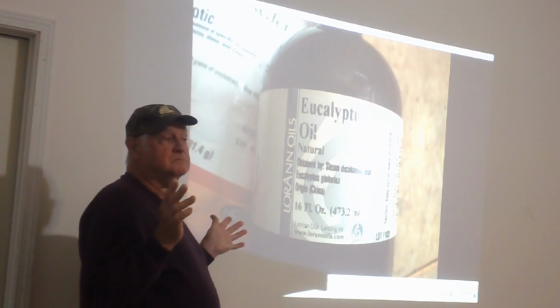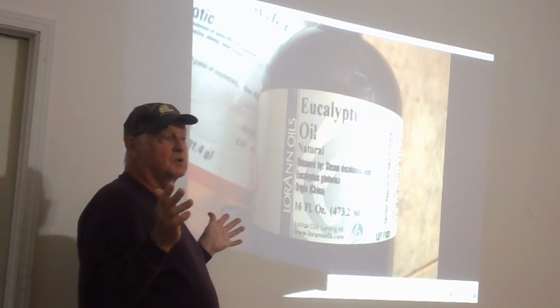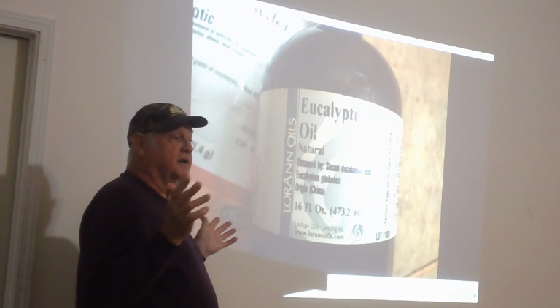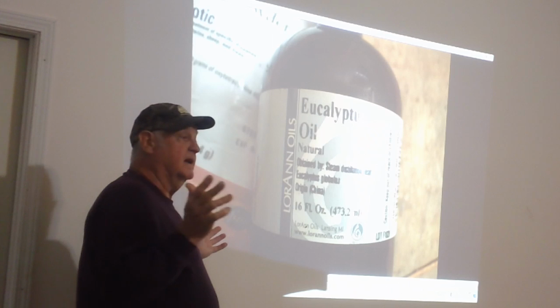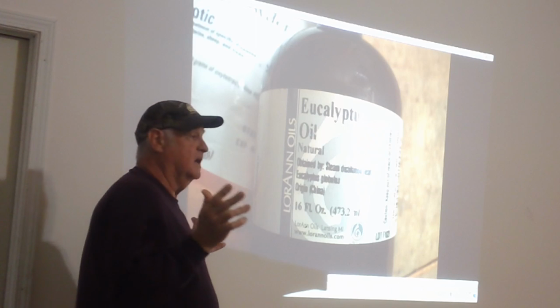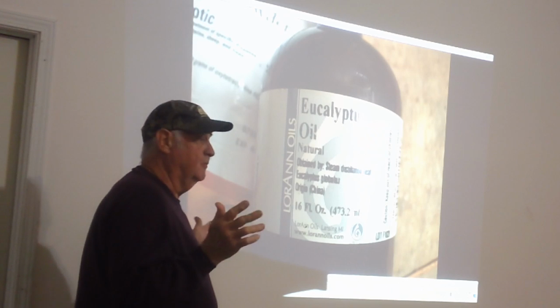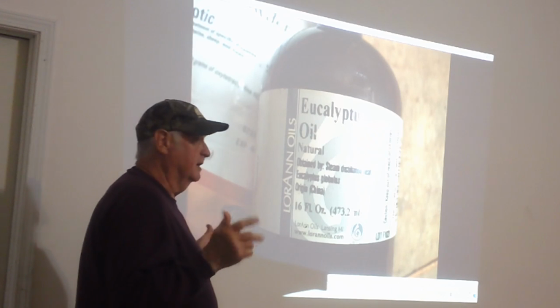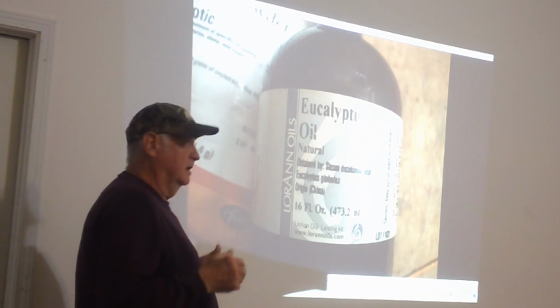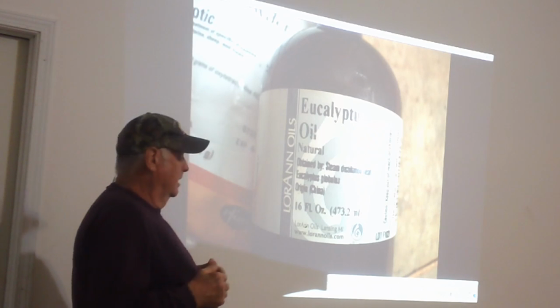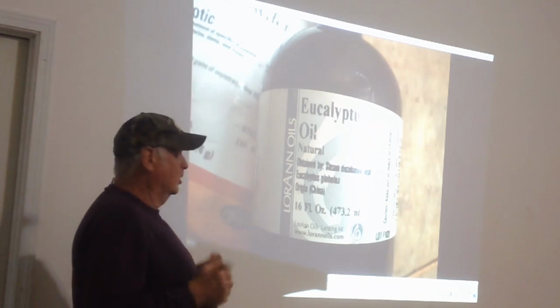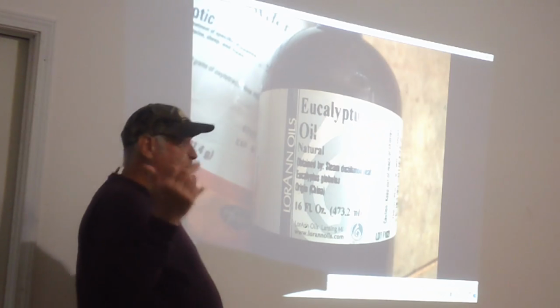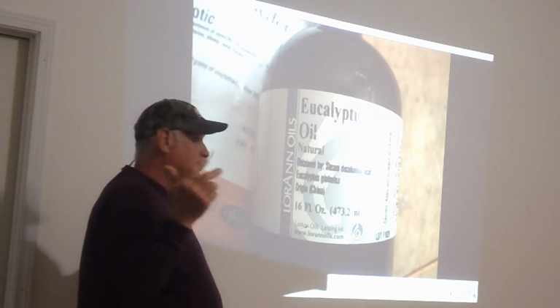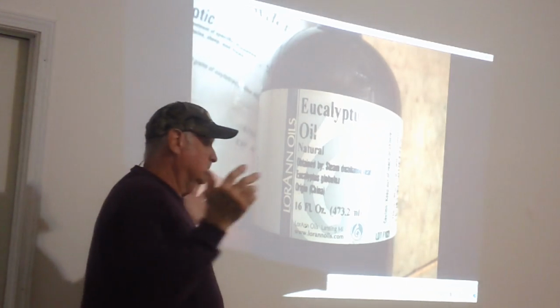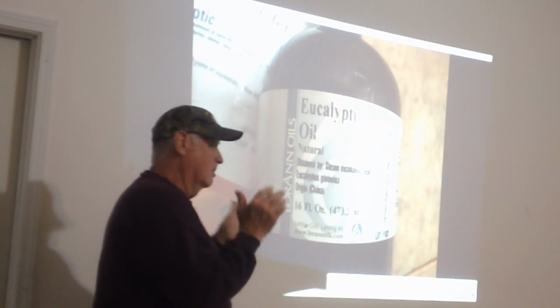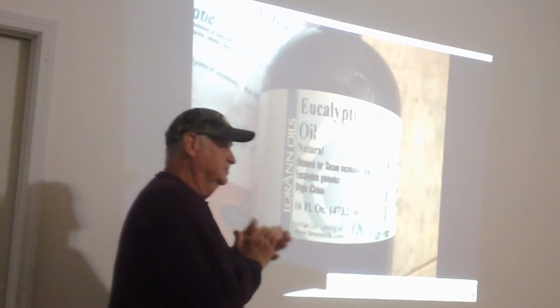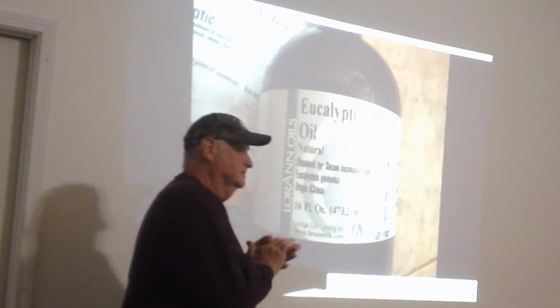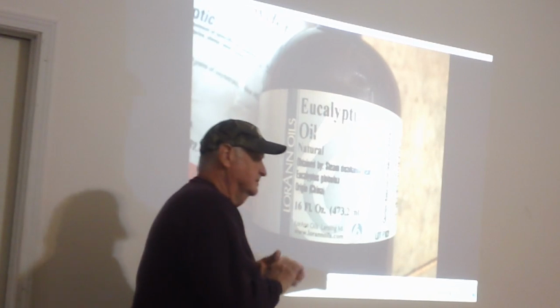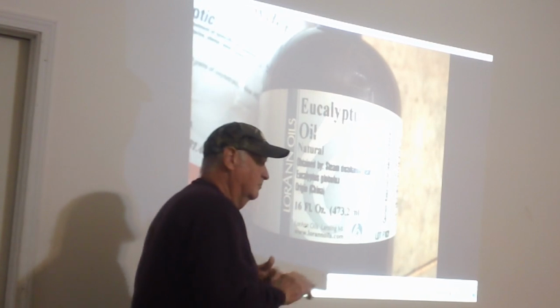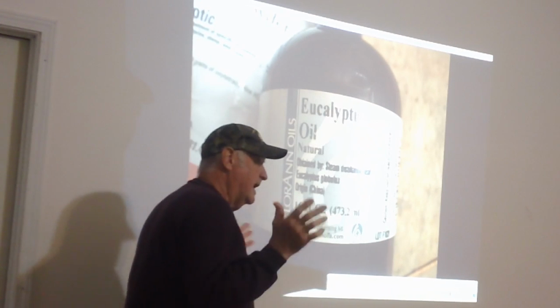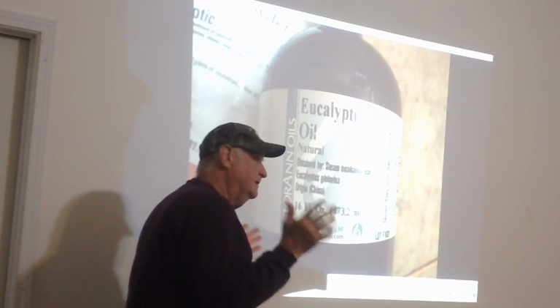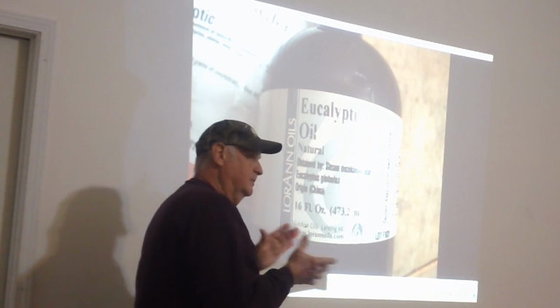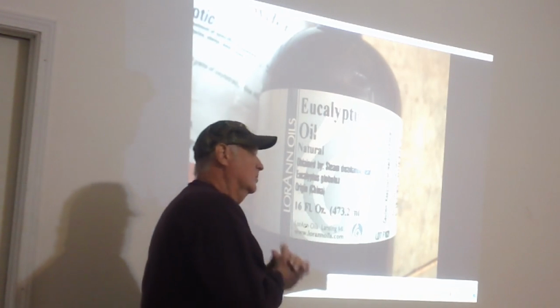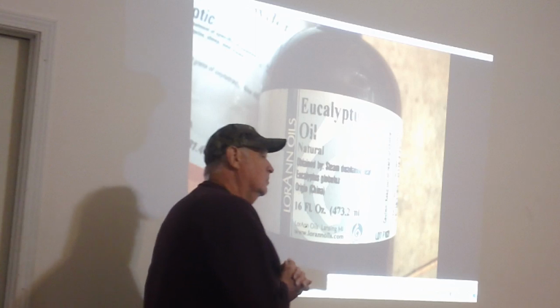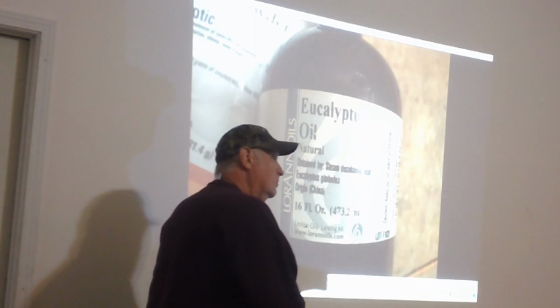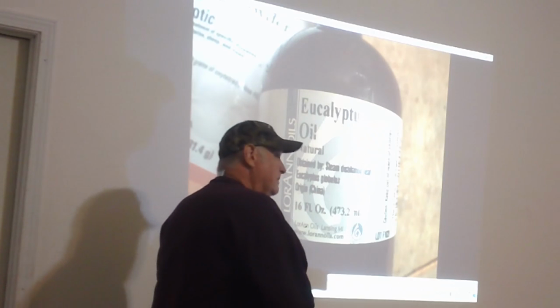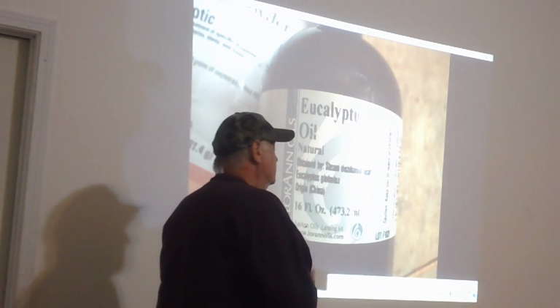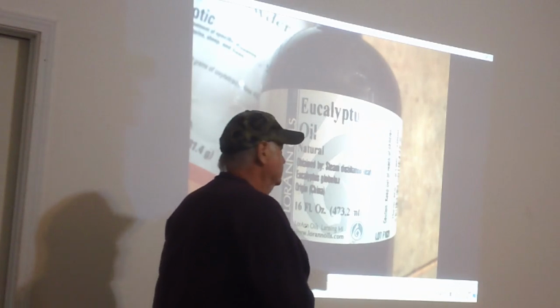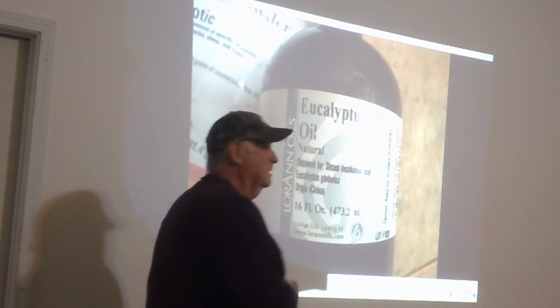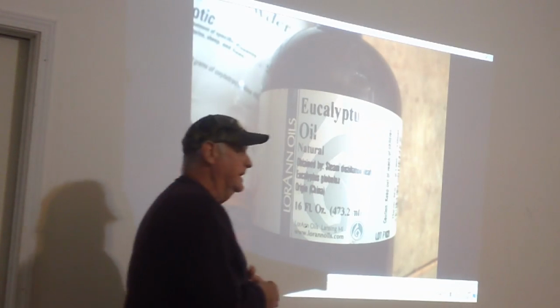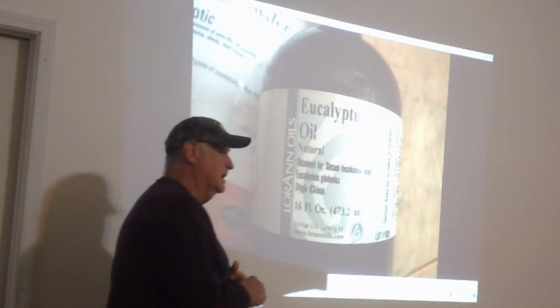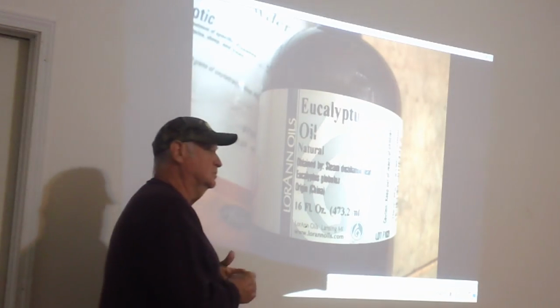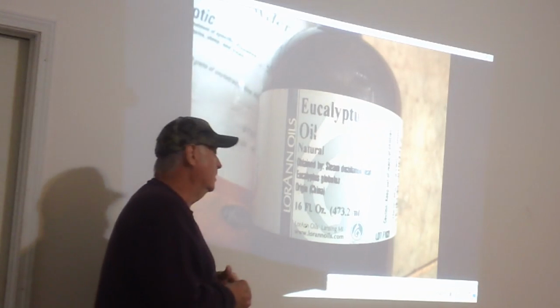What do you think happened in California? They missed all the breaks, and what happened? No hive beetles and the mite counts were low.